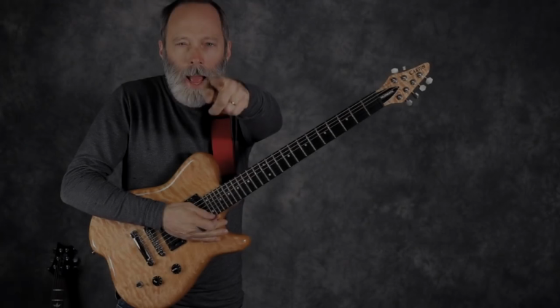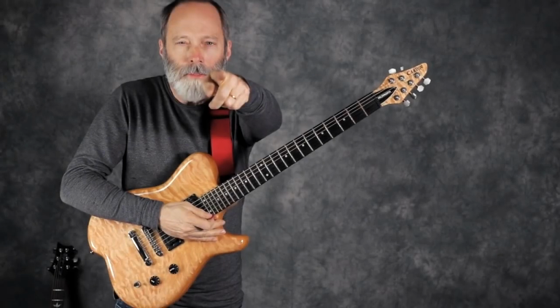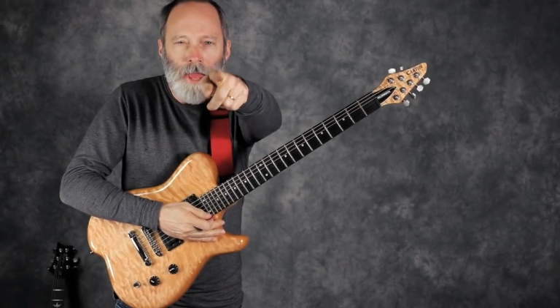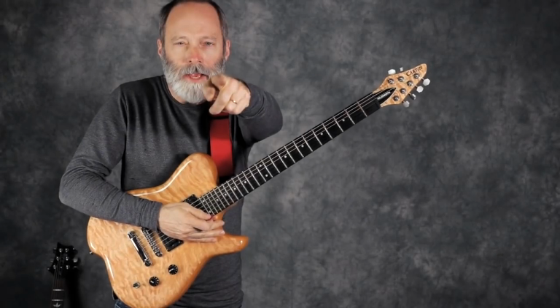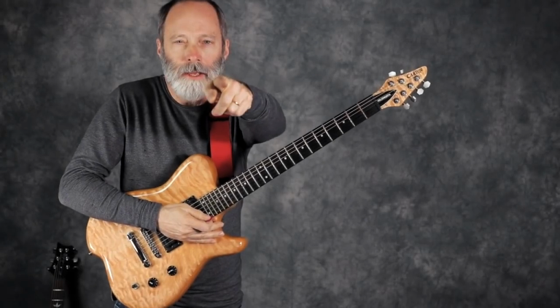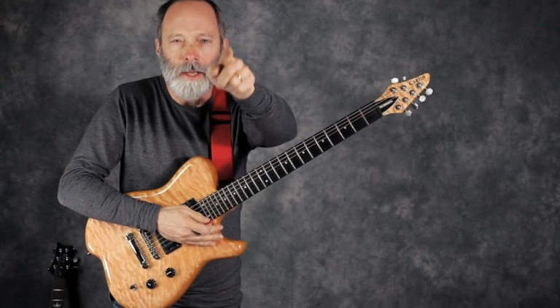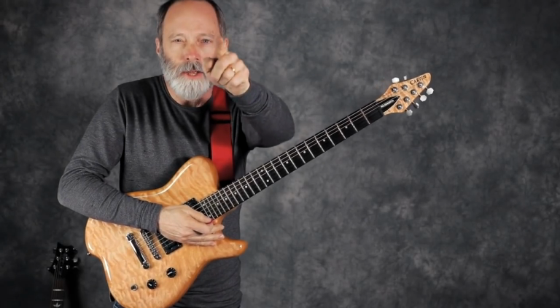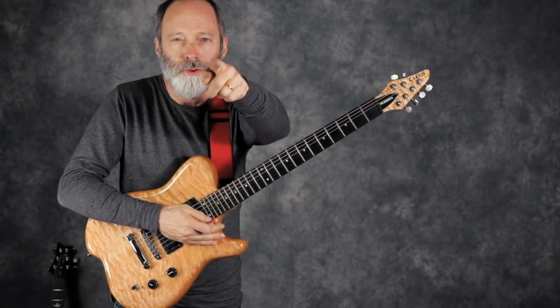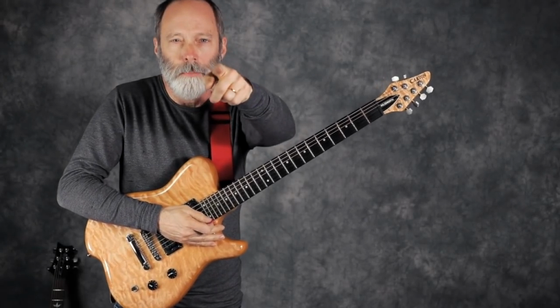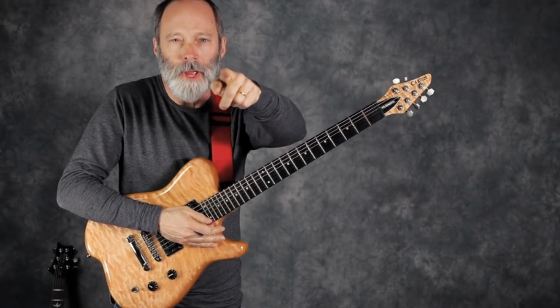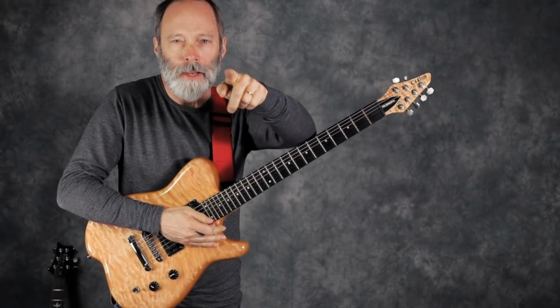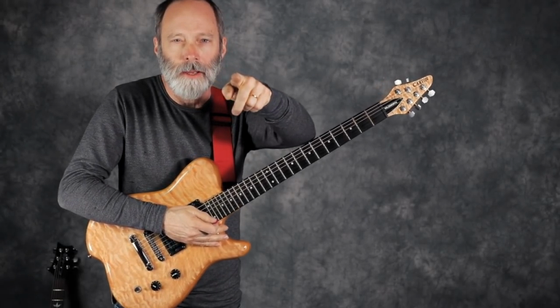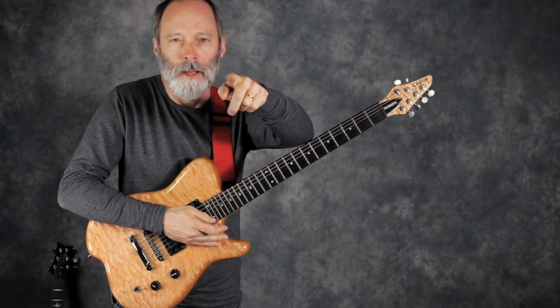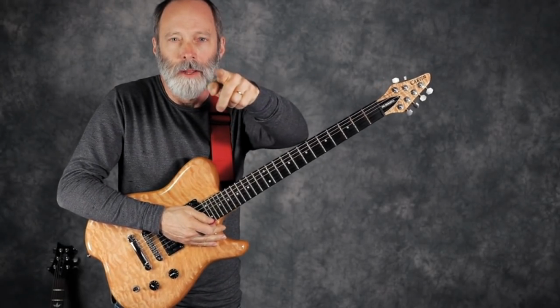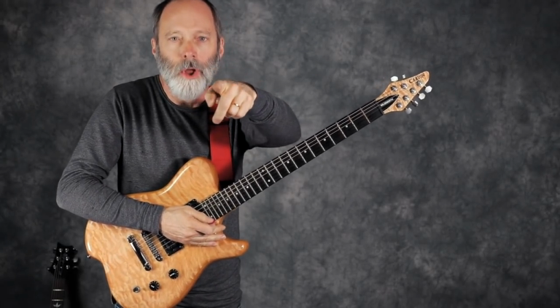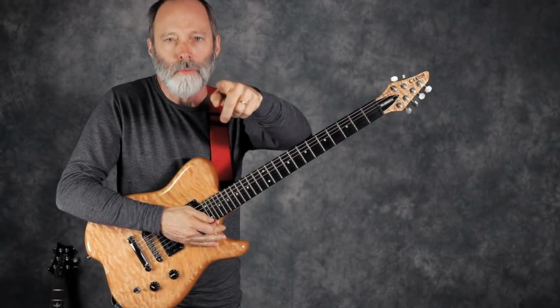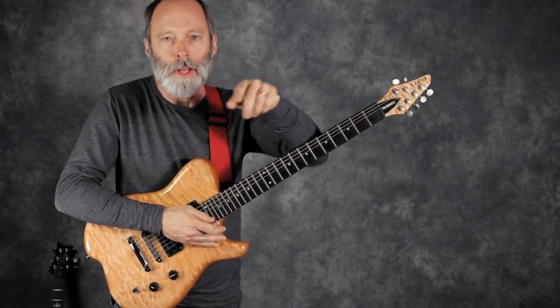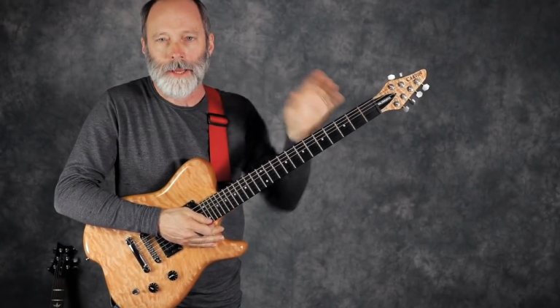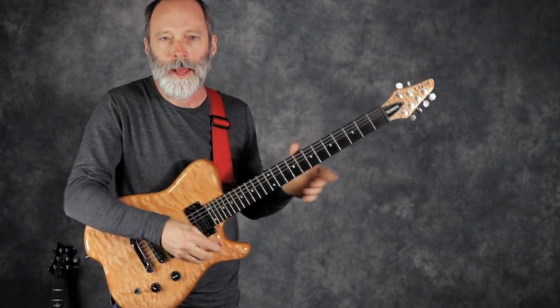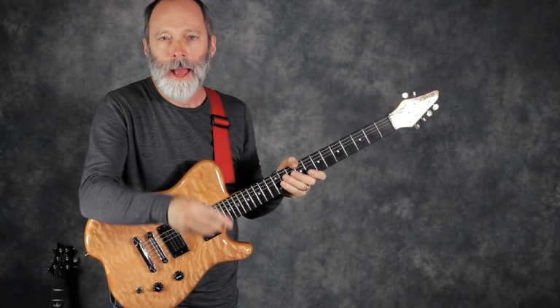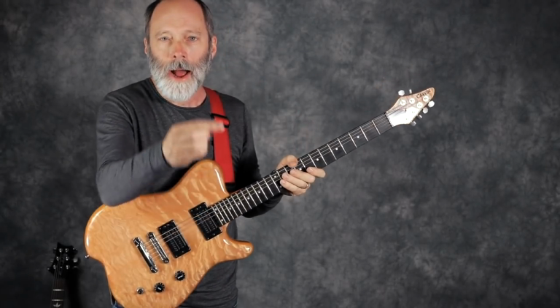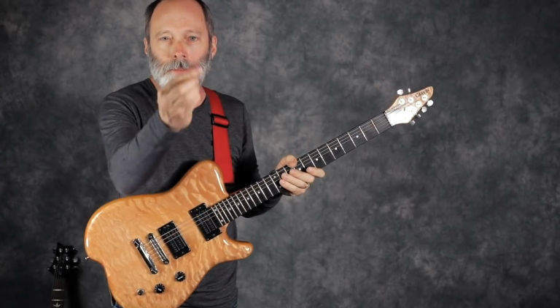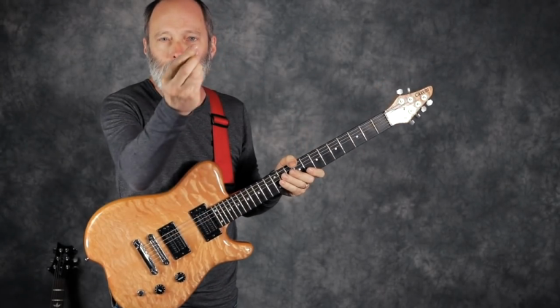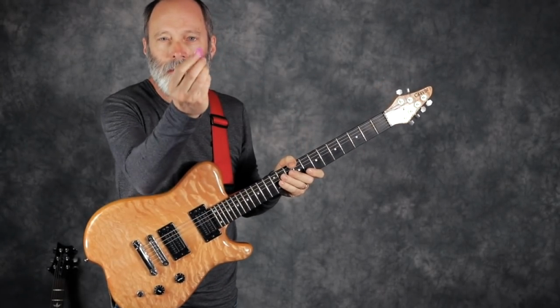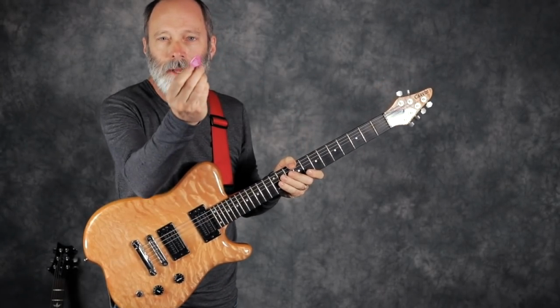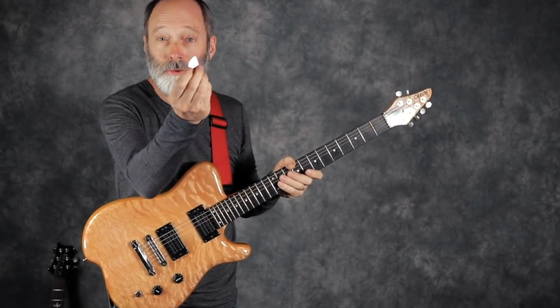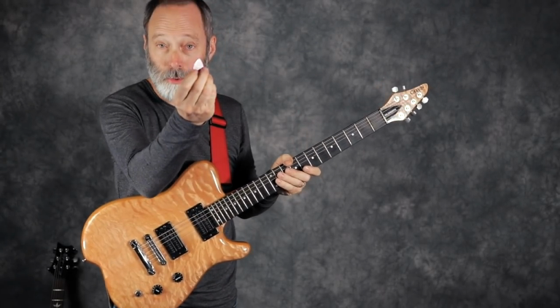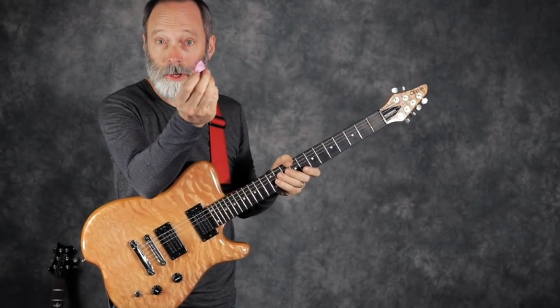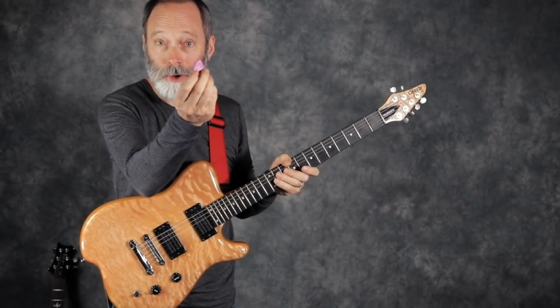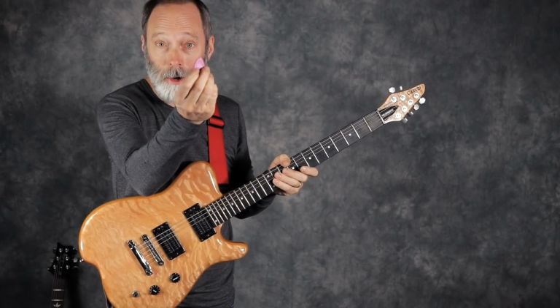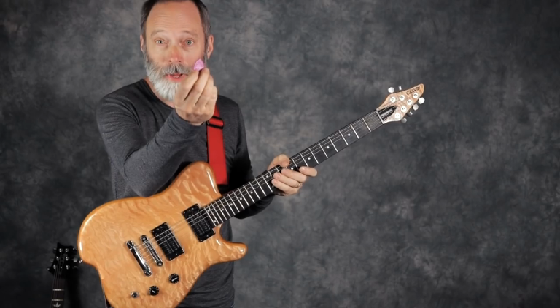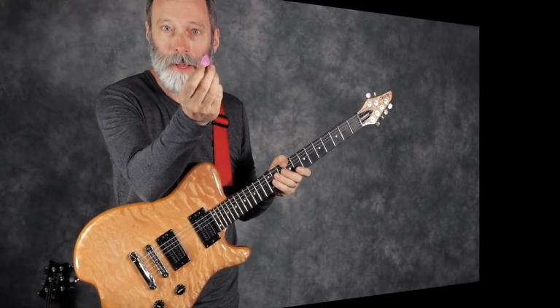How thick is your pick? No, really — how thick is your guitar pick?